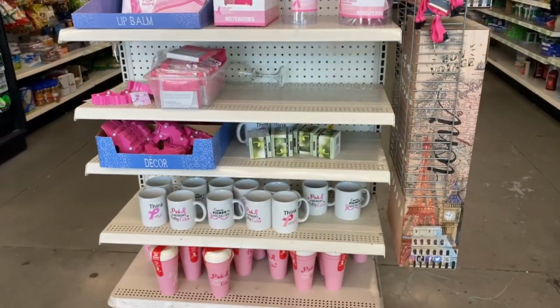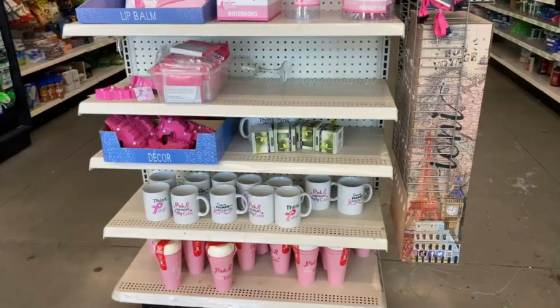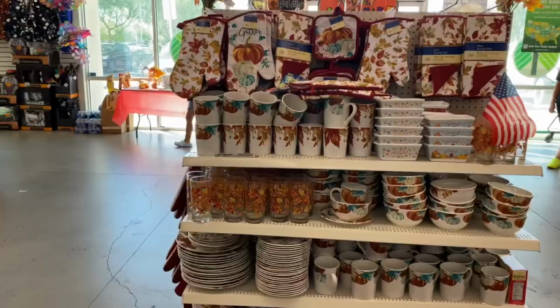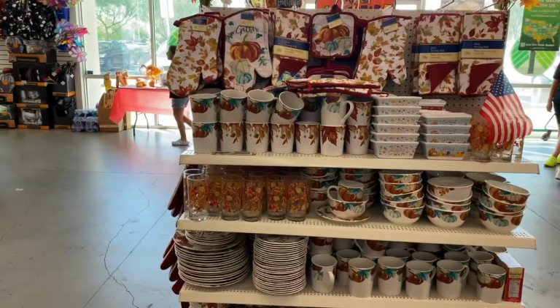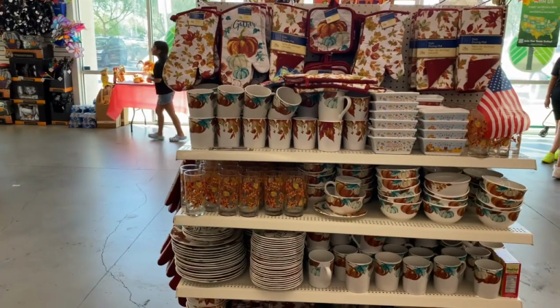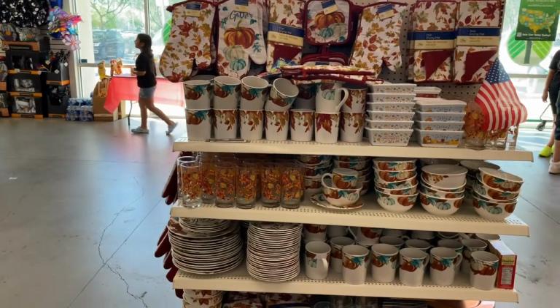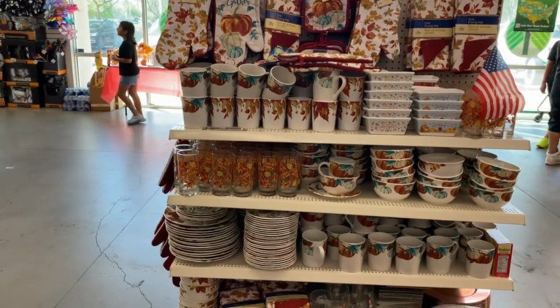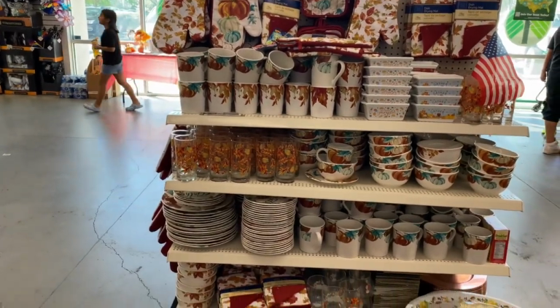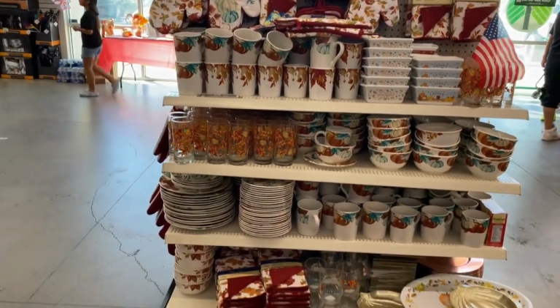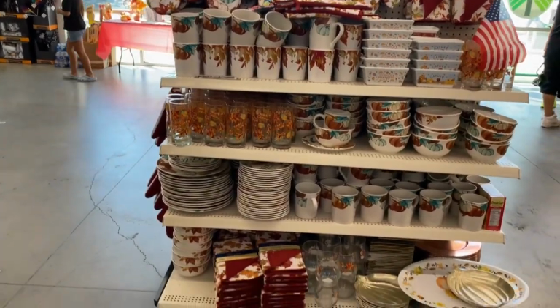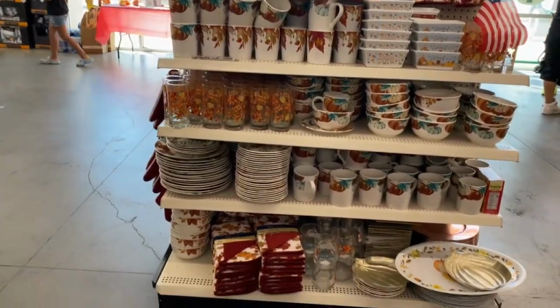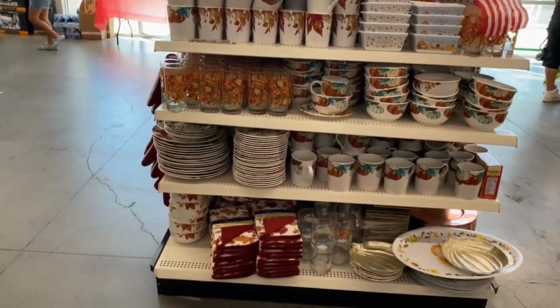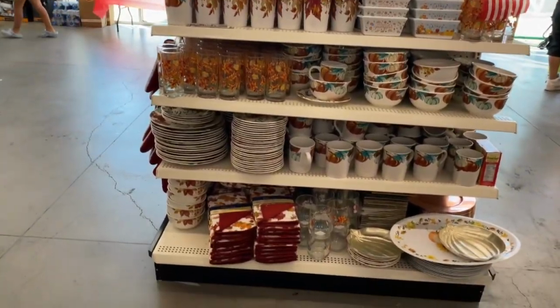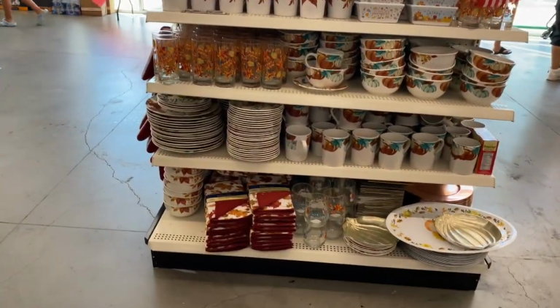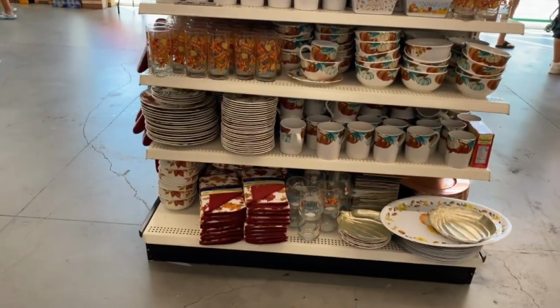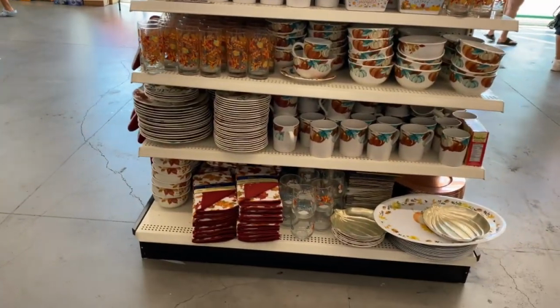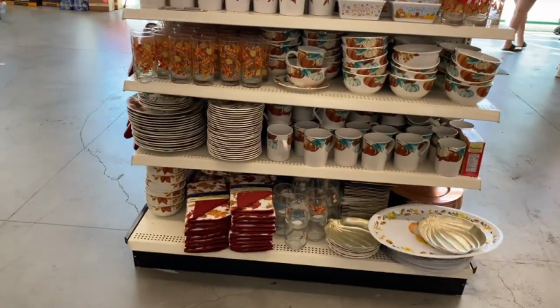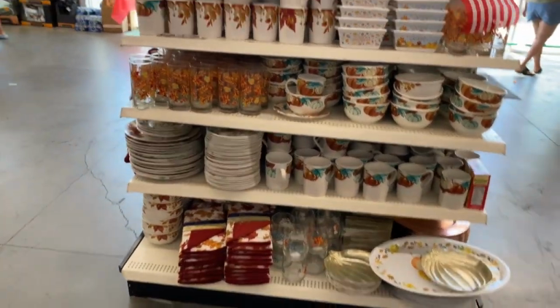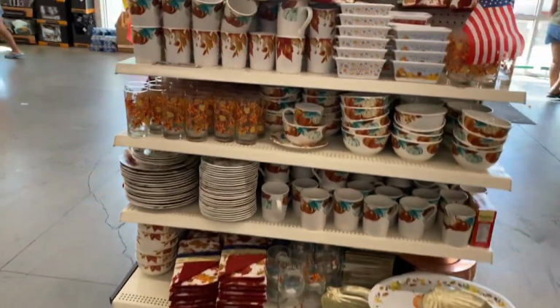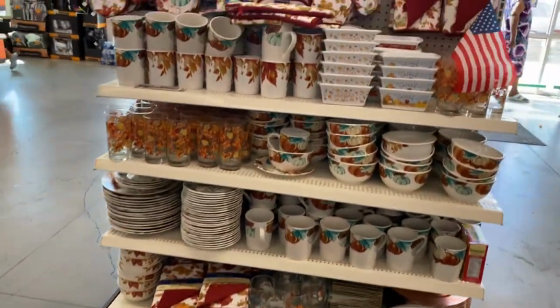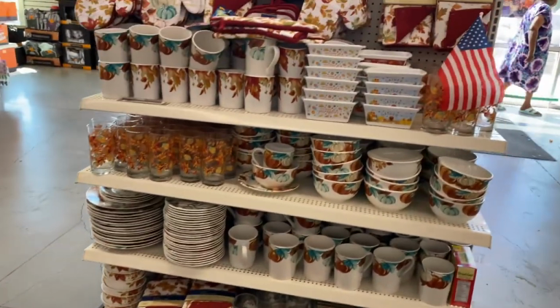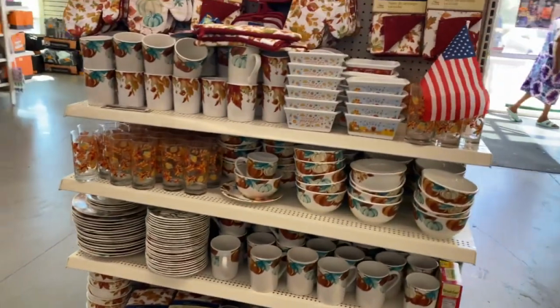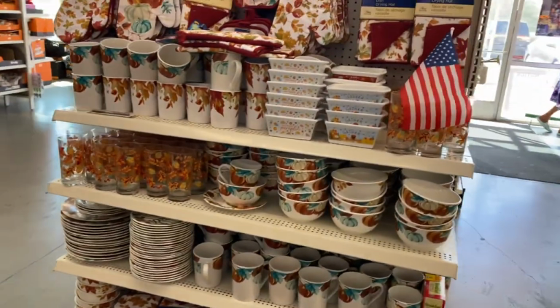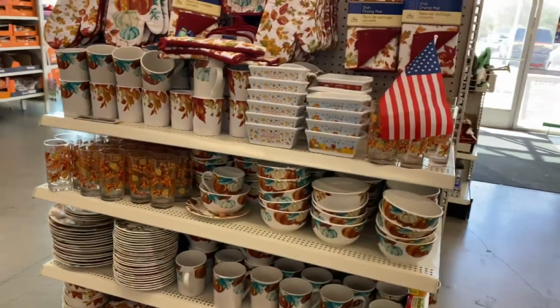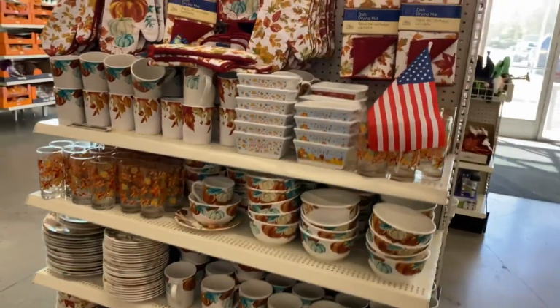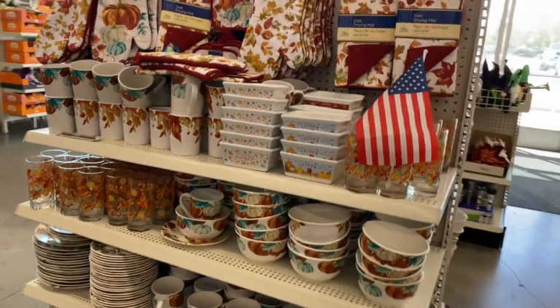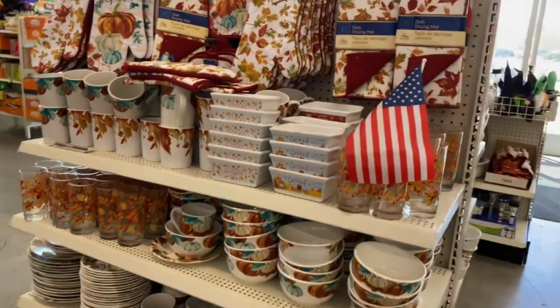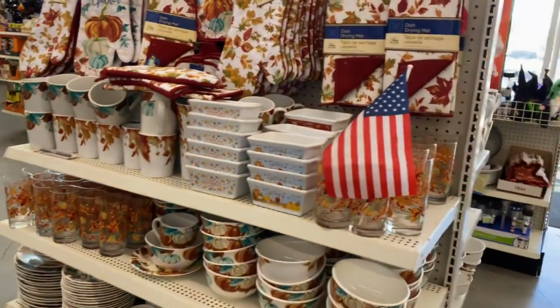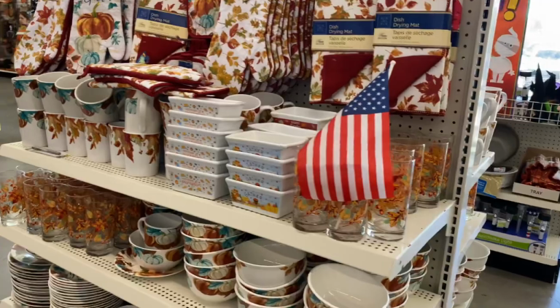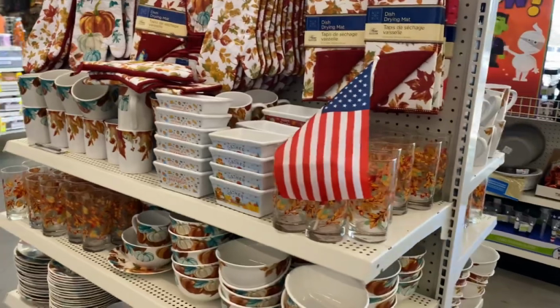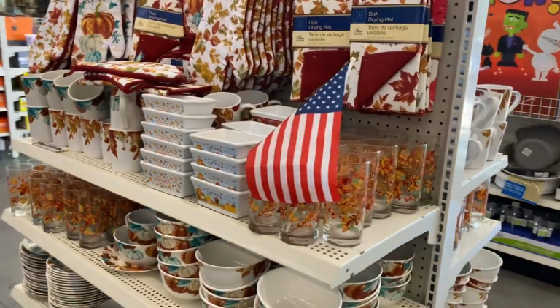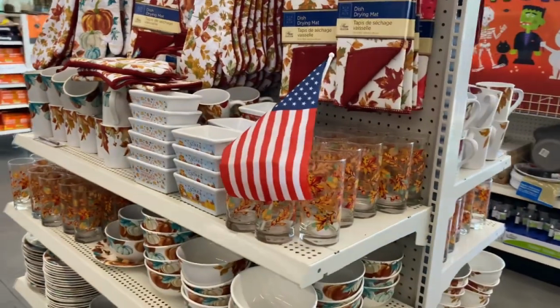This whole area right here is filled to the brim — they've also got so much of the harvest stuff in.